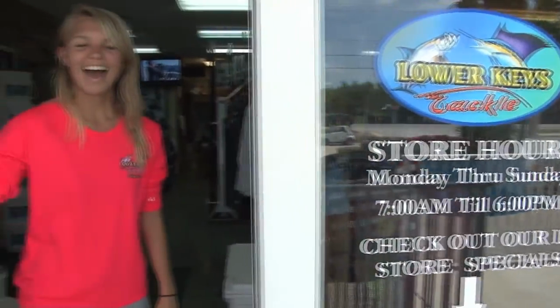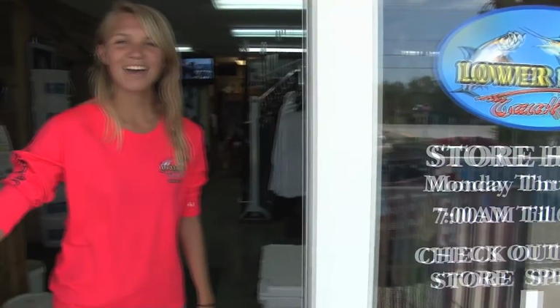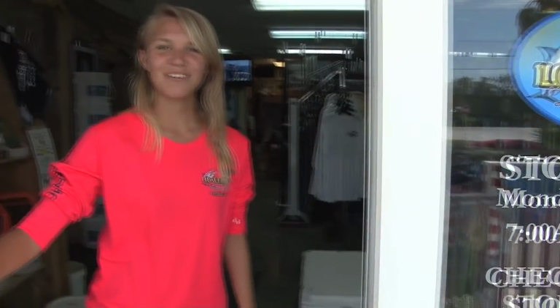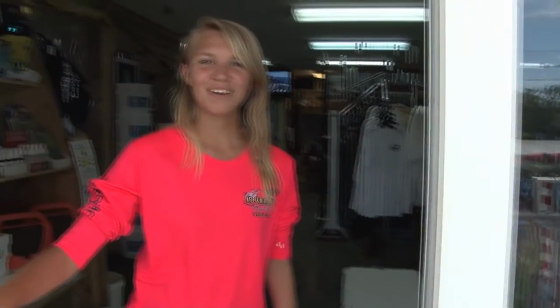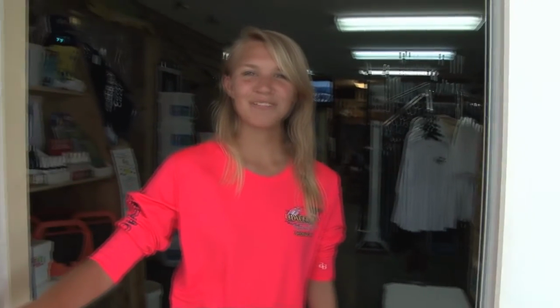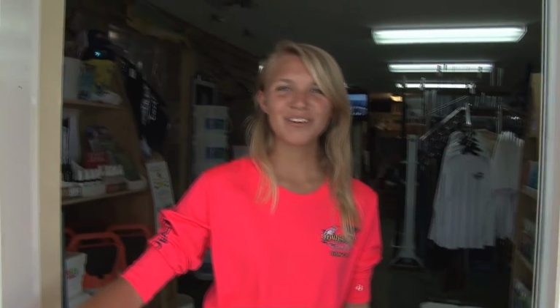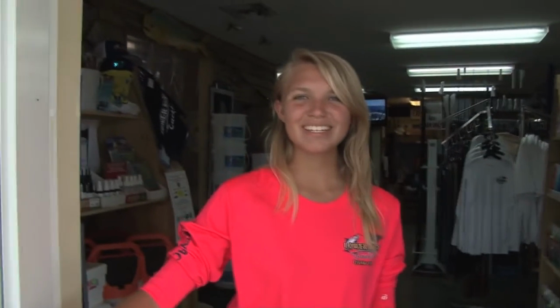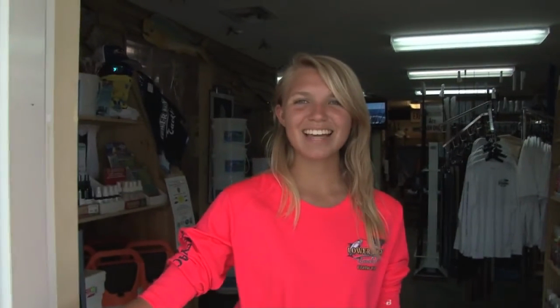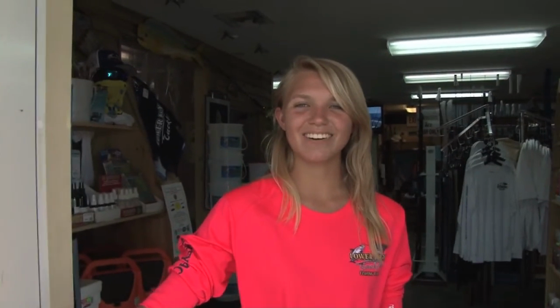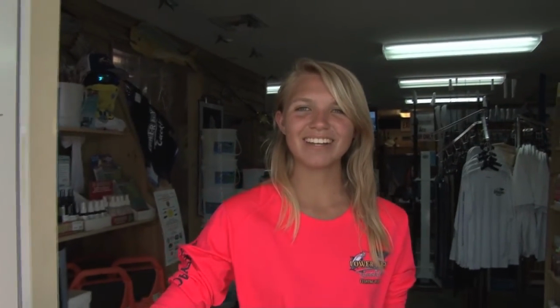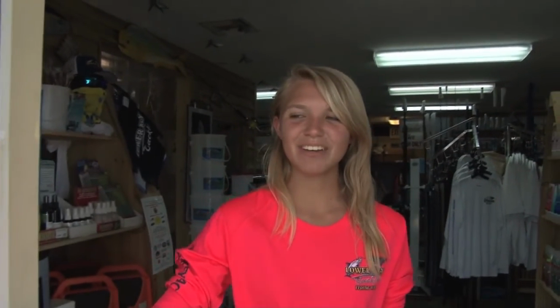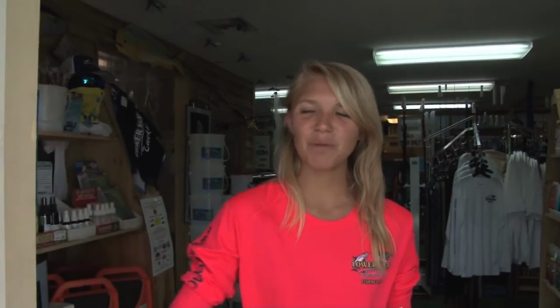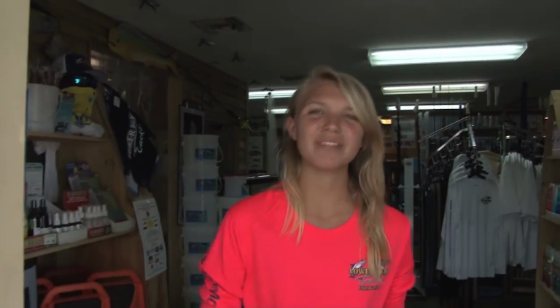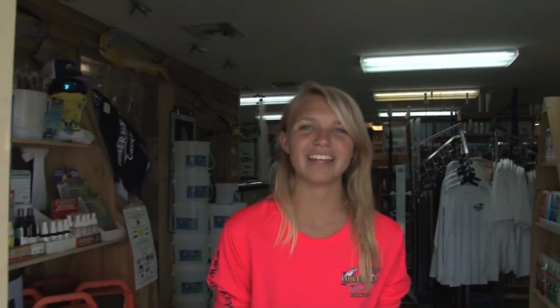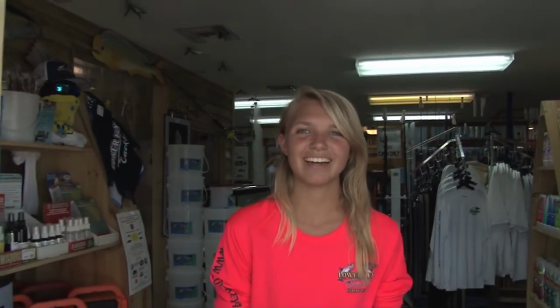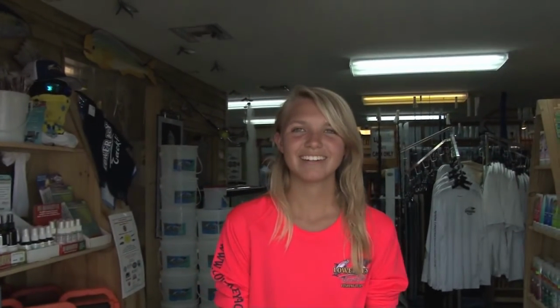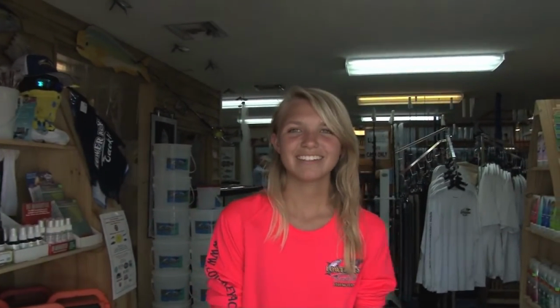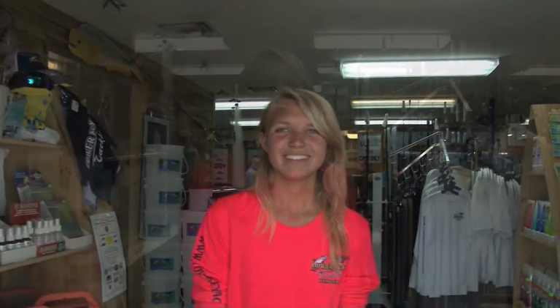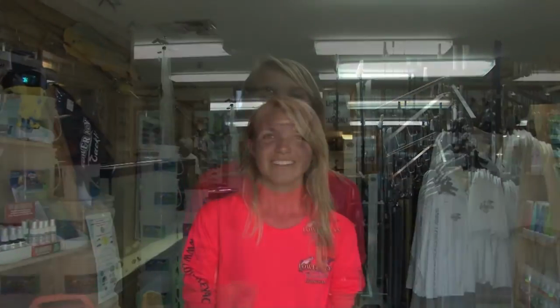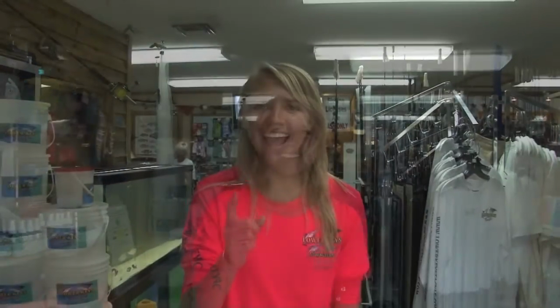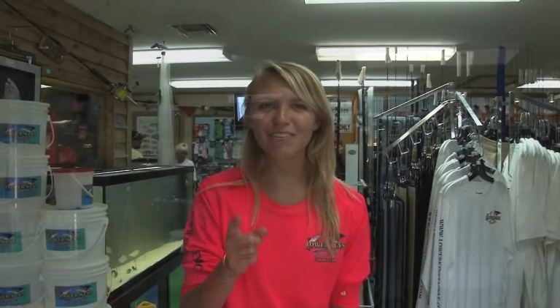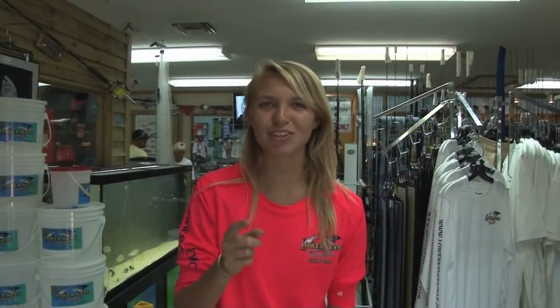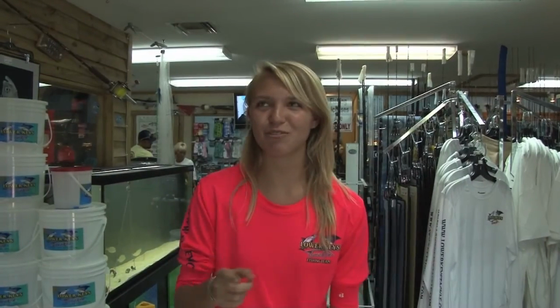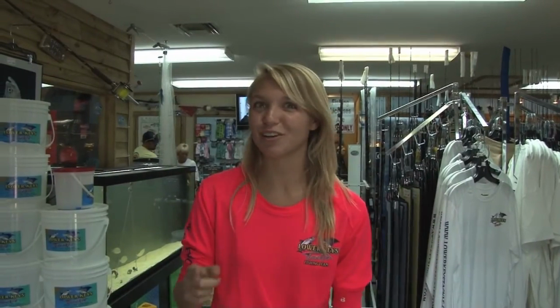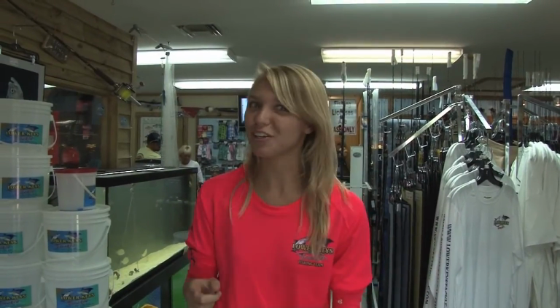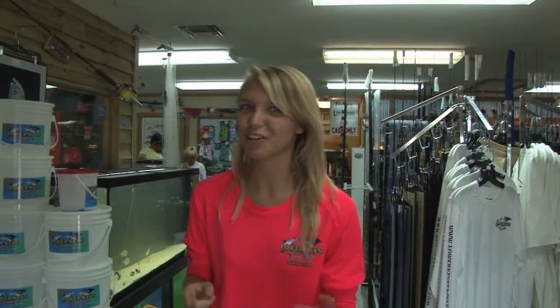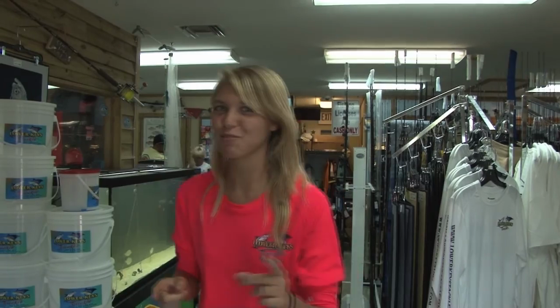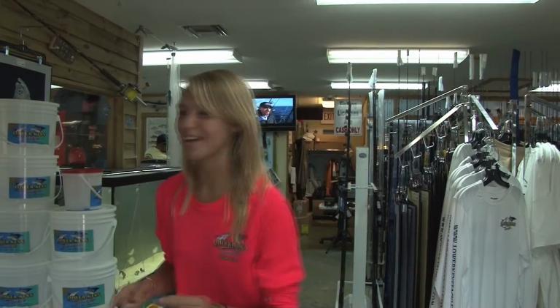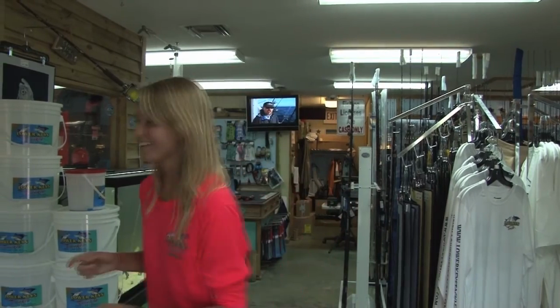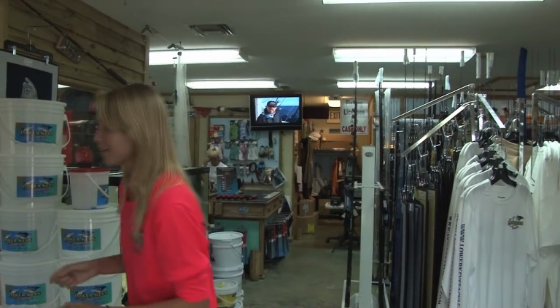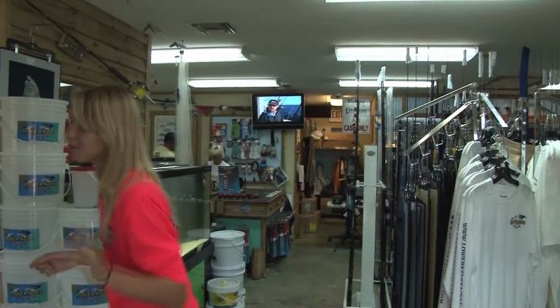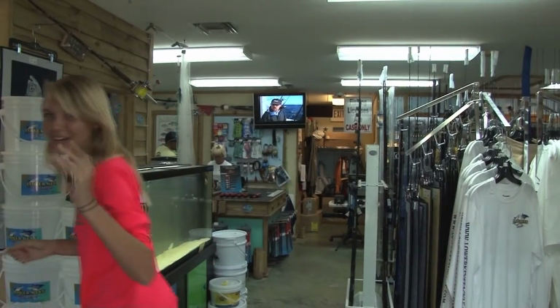Hi! Welcome to Lower Keys Tackle. What can we help you with today? I know what you're looking for. You're looking for bait. Come with me.